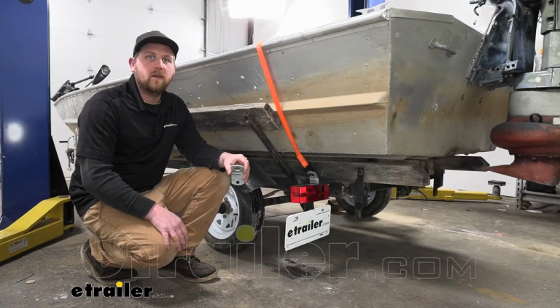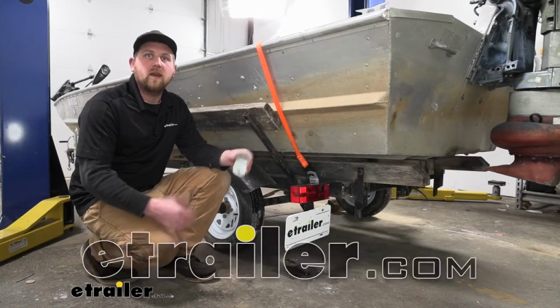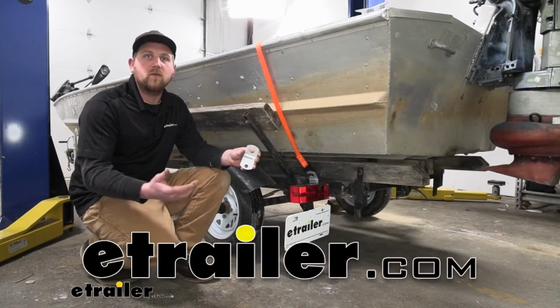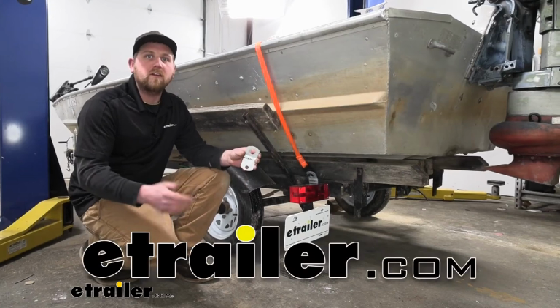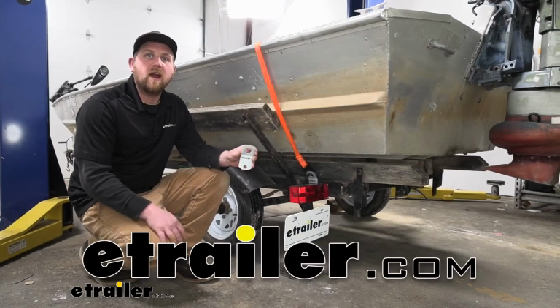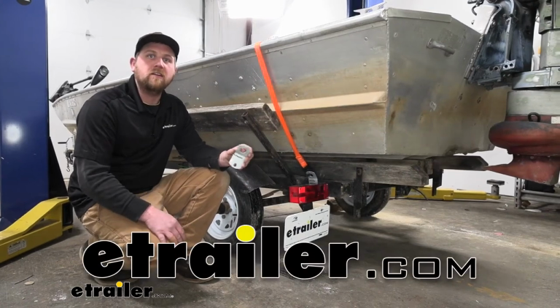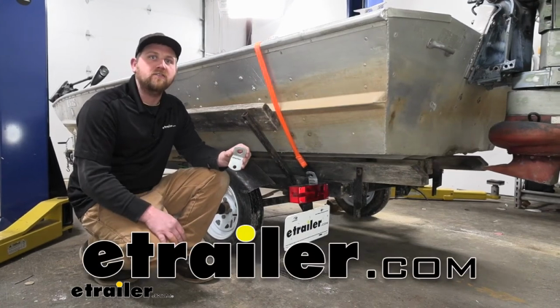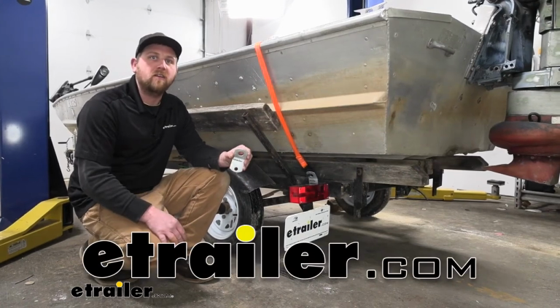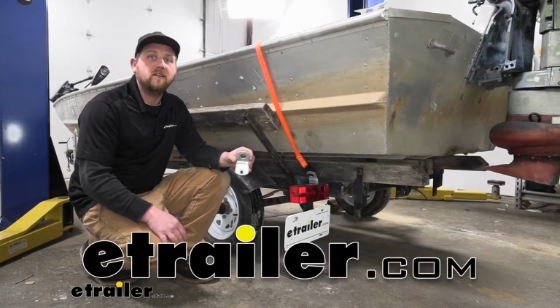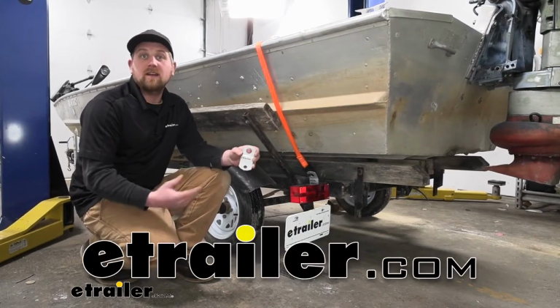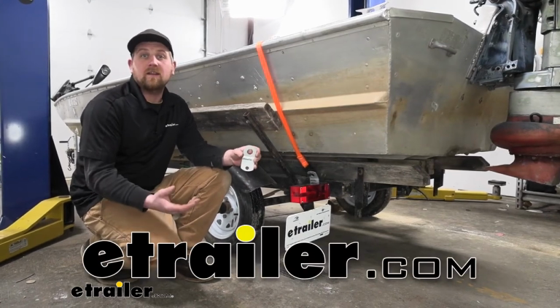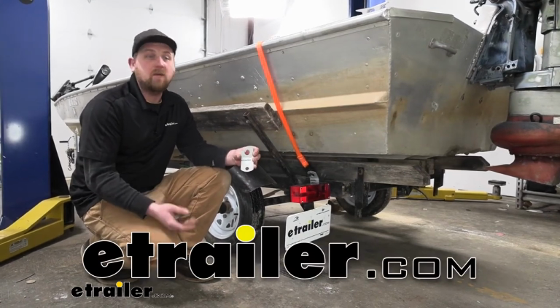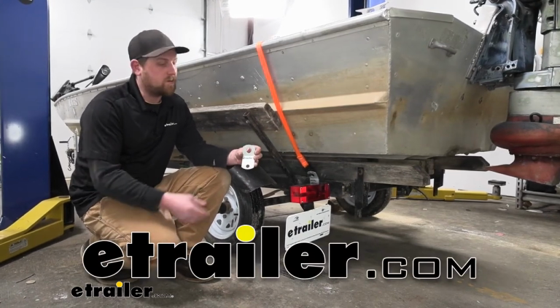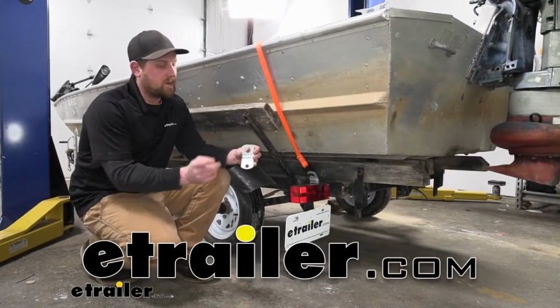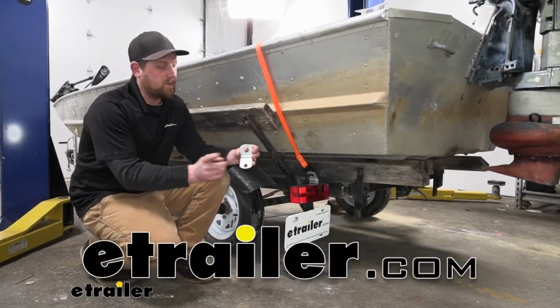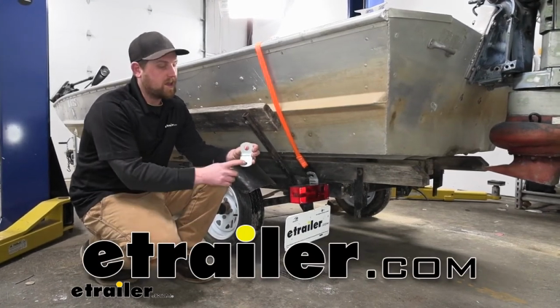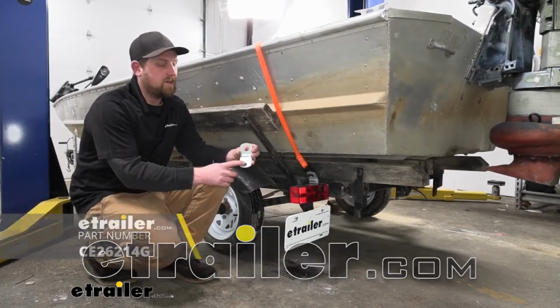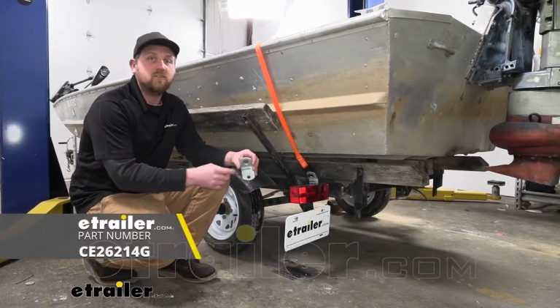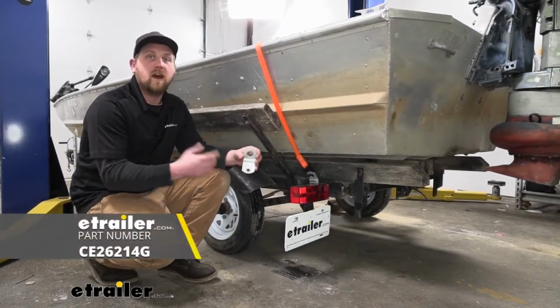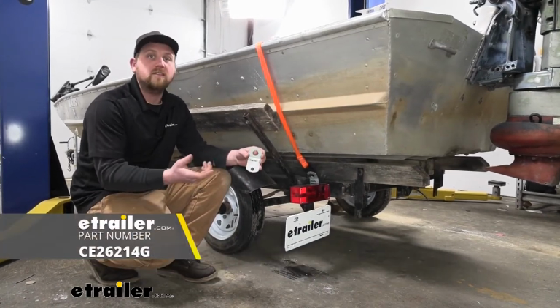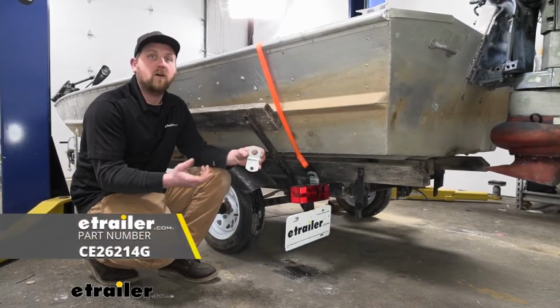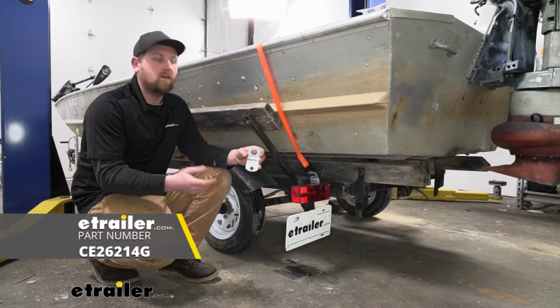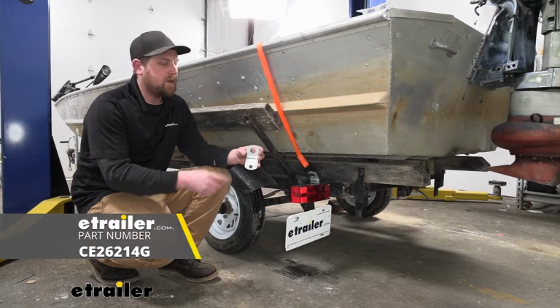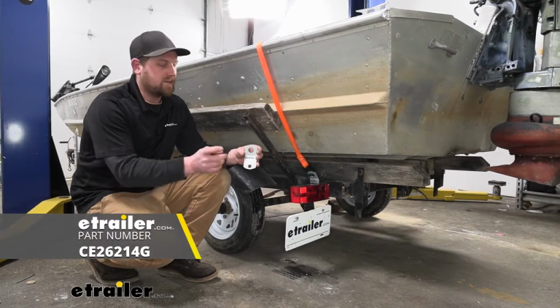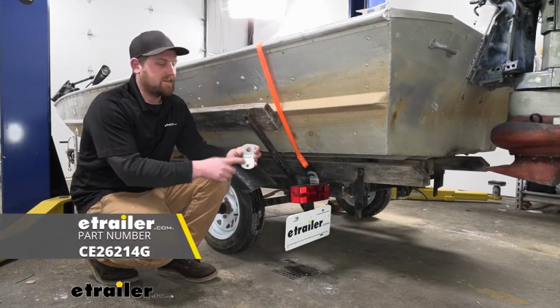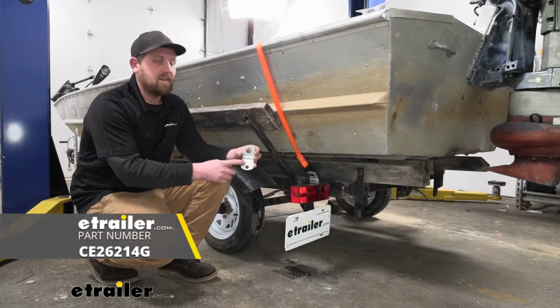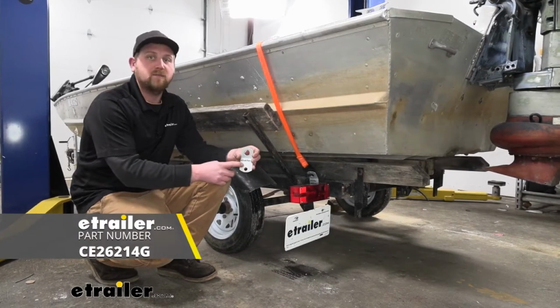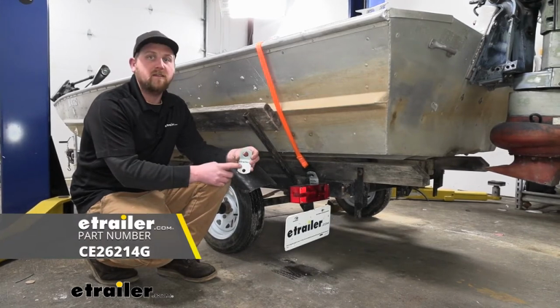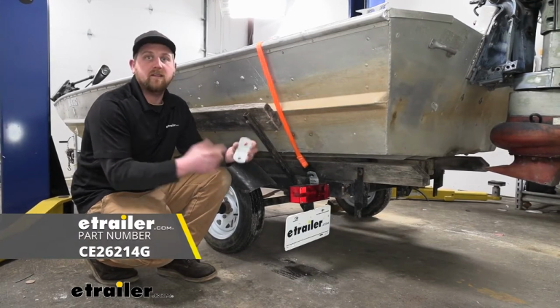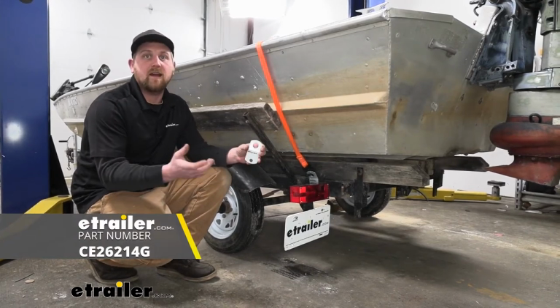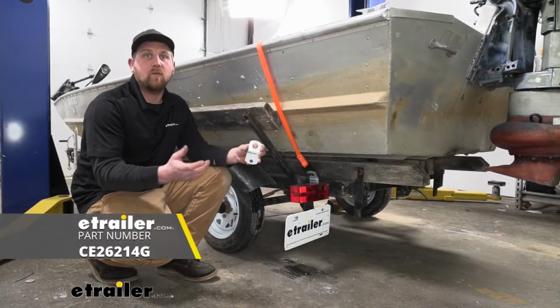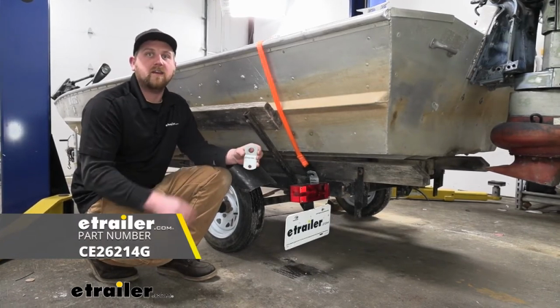Hey everybody, Ryan here at eTrailer. Today we're going to be taking a look at and showing you how to install the CE Smith tie-down bracket.